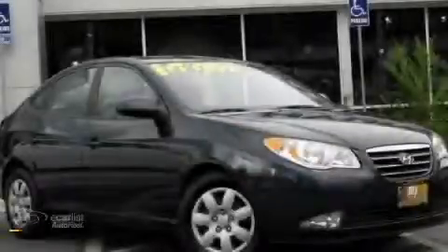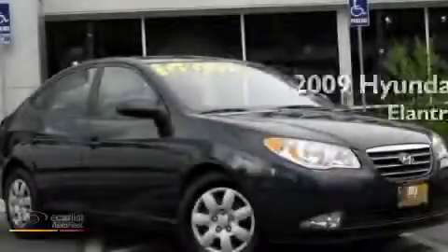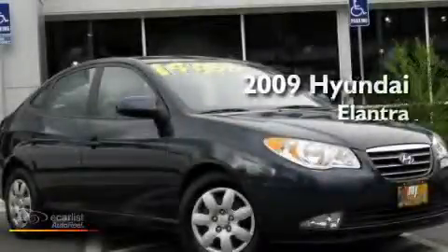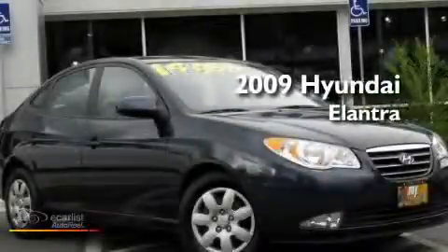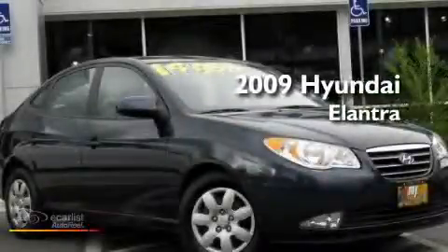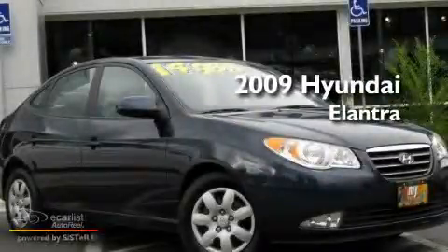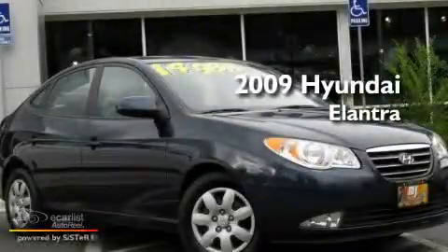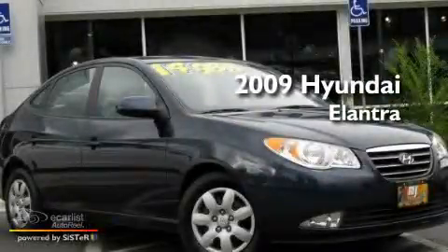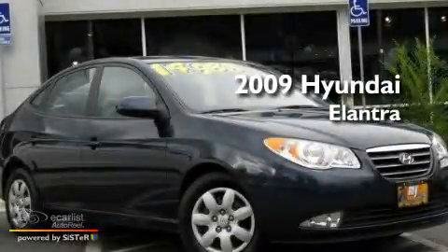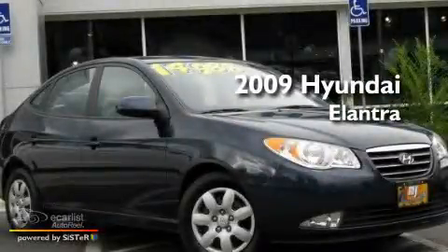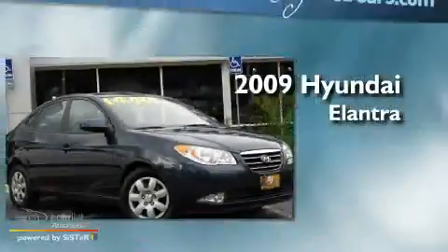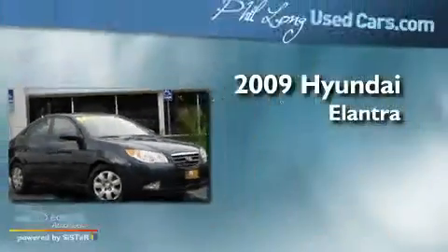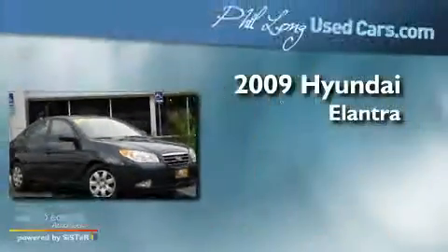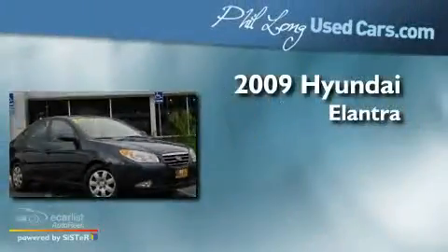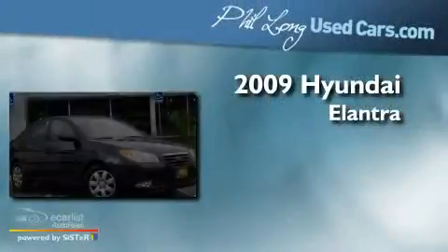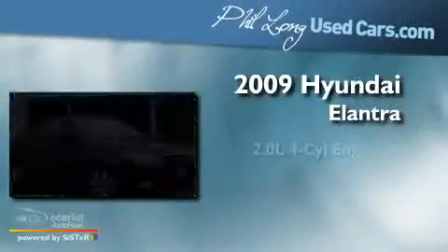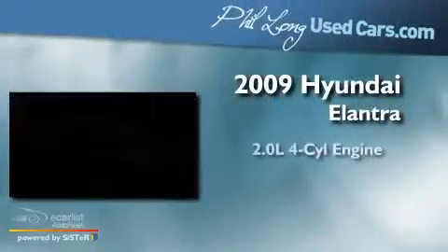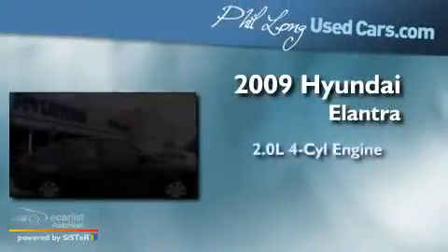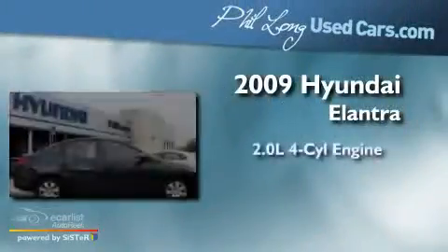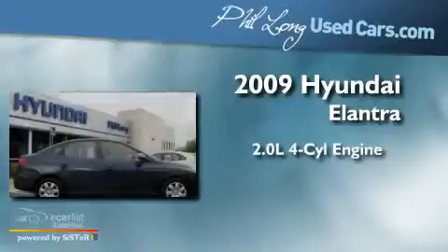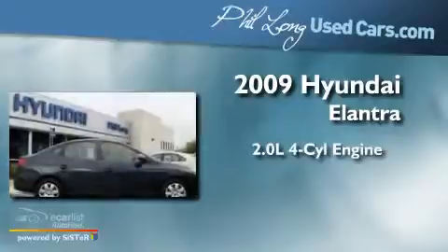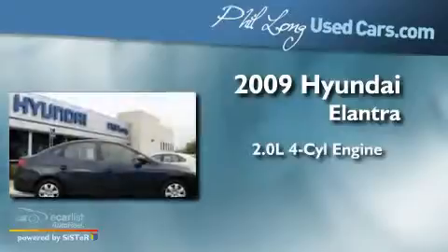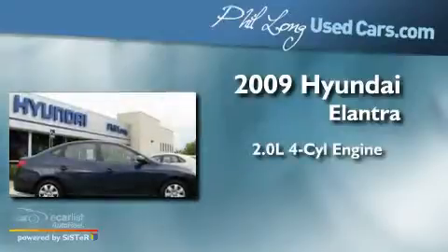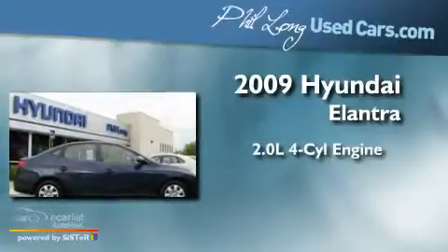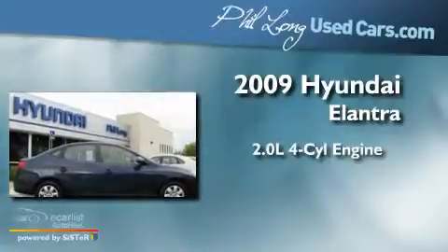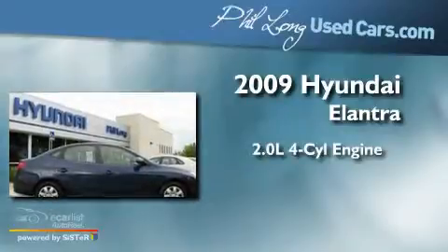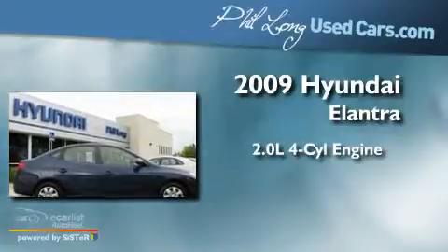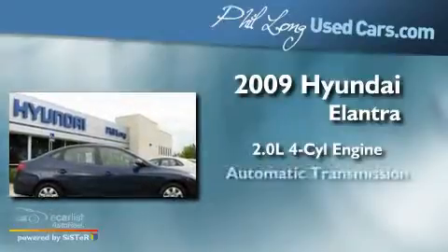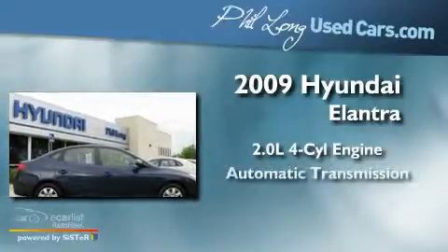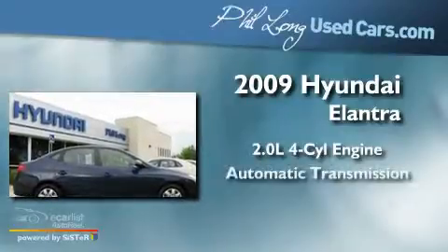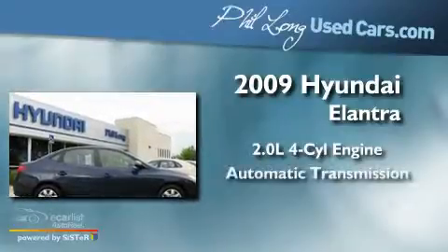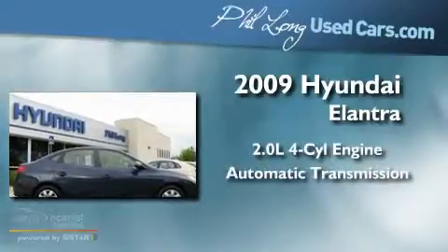This is a 2009 Hyundai Elantra. It has a 2.0-liter 4-cylinder engine and an automatic transmission.